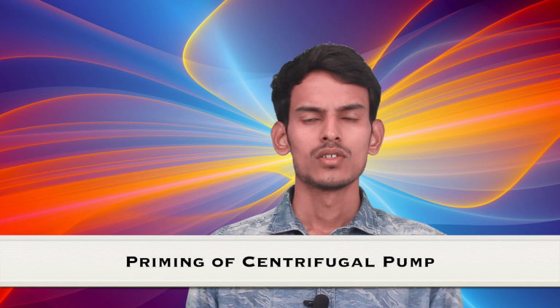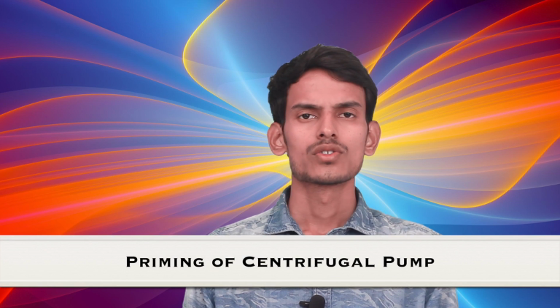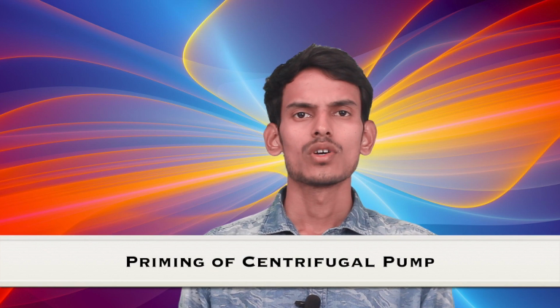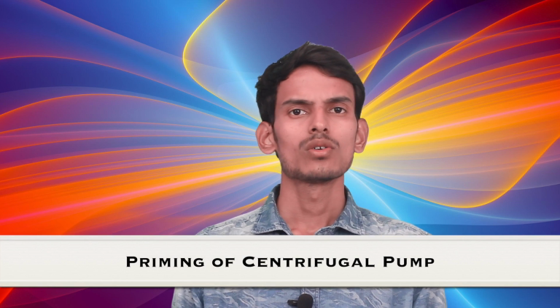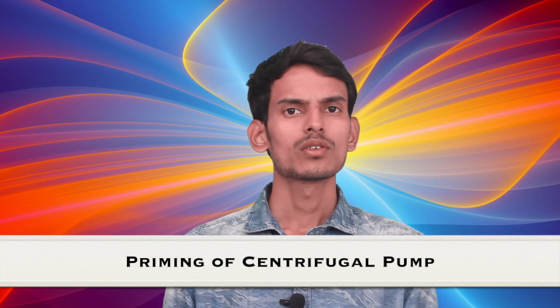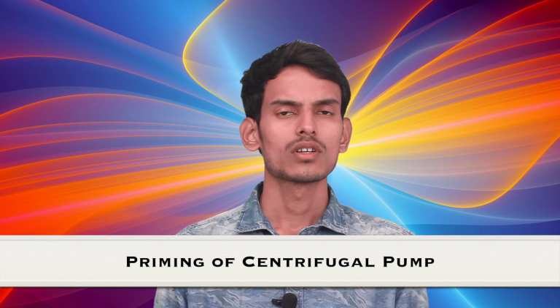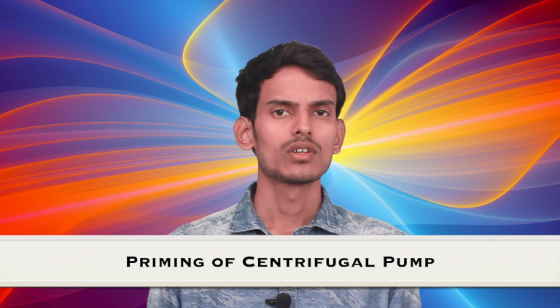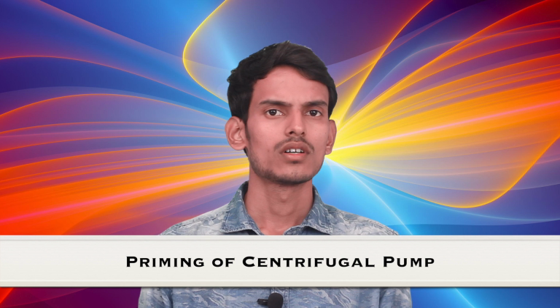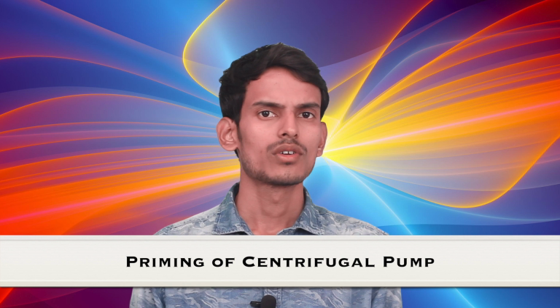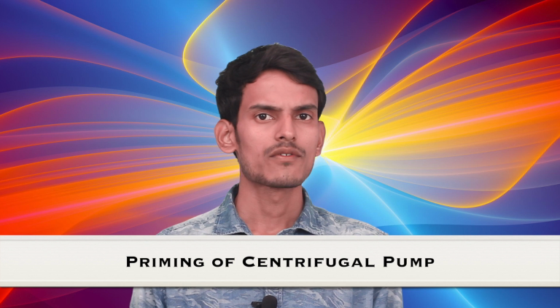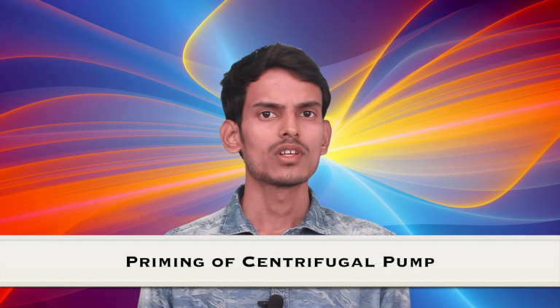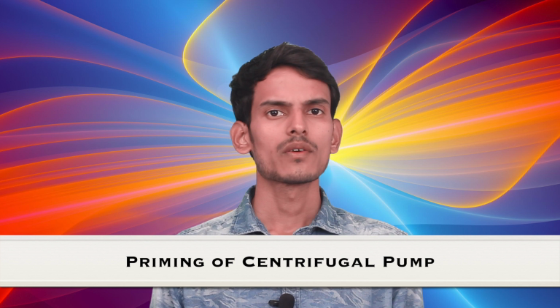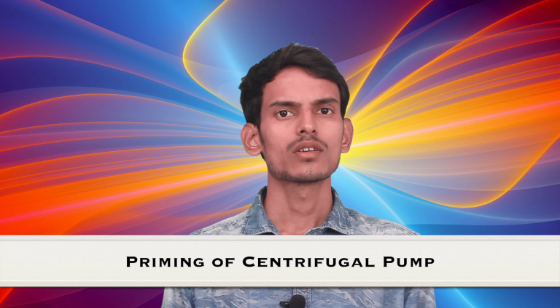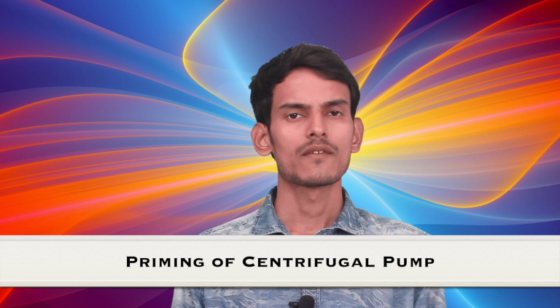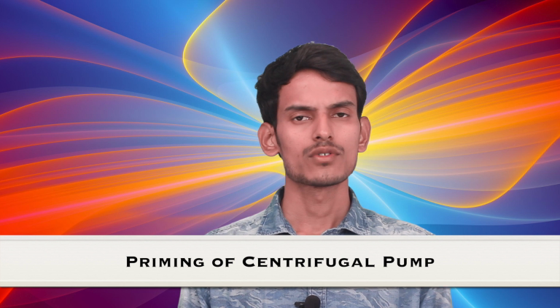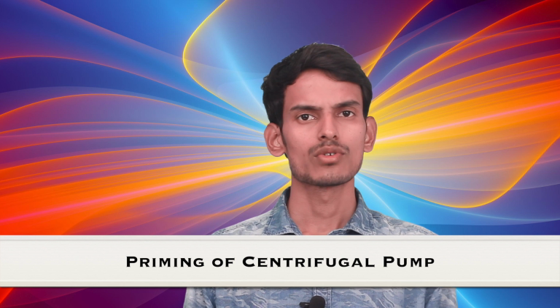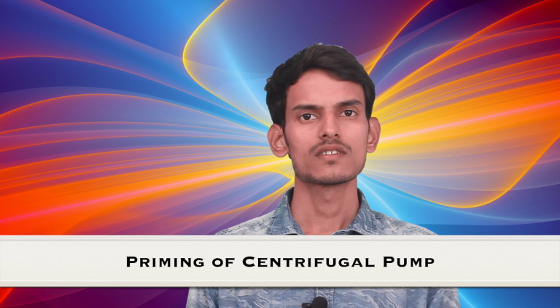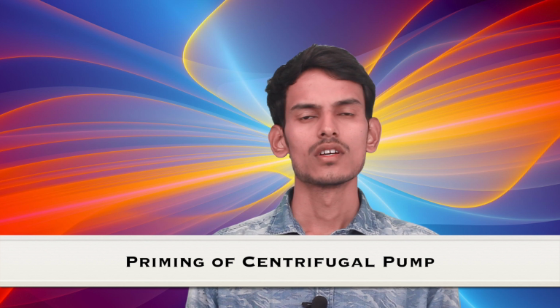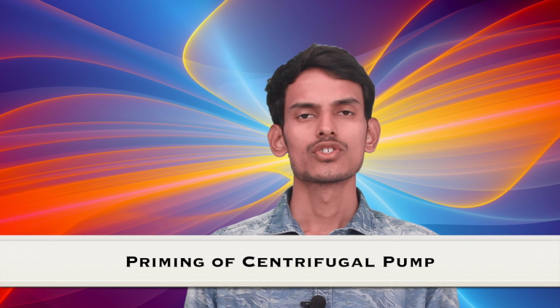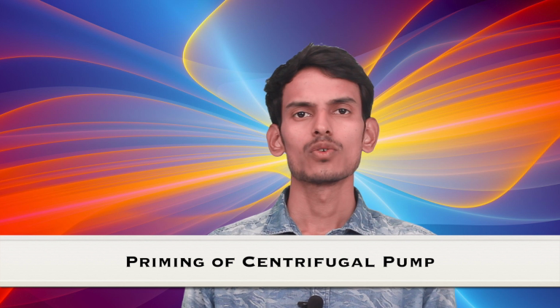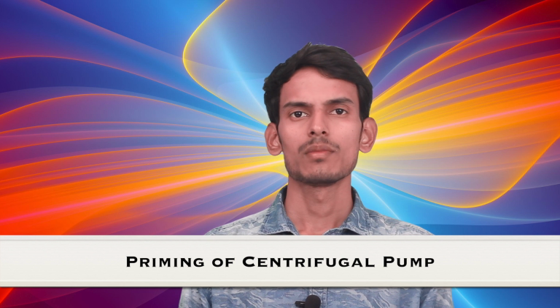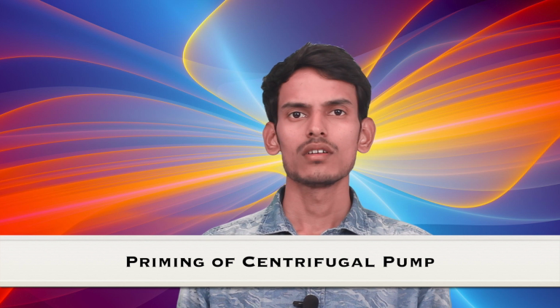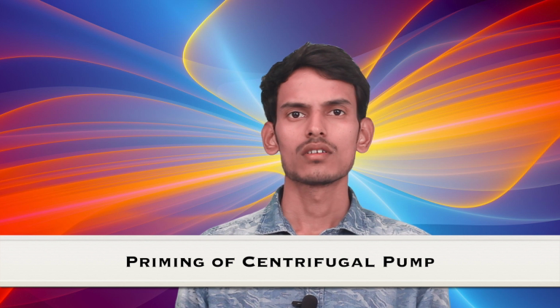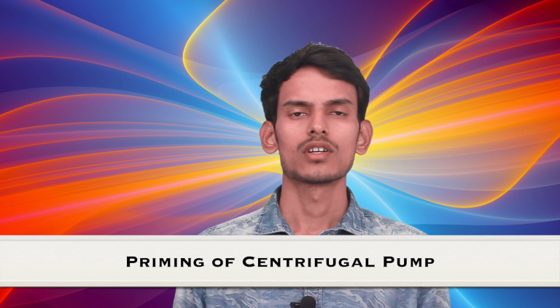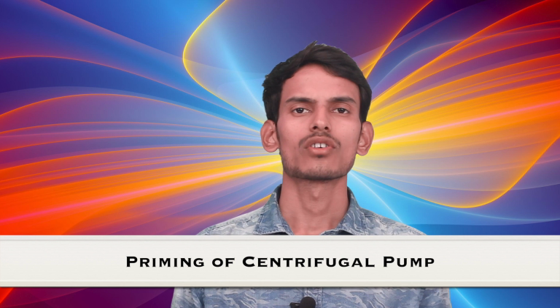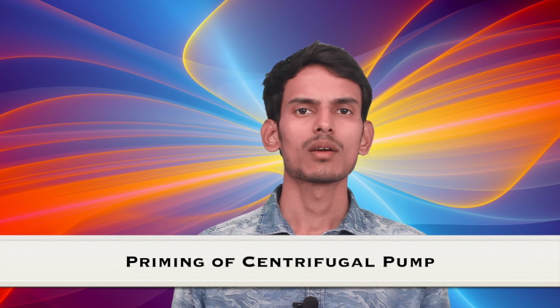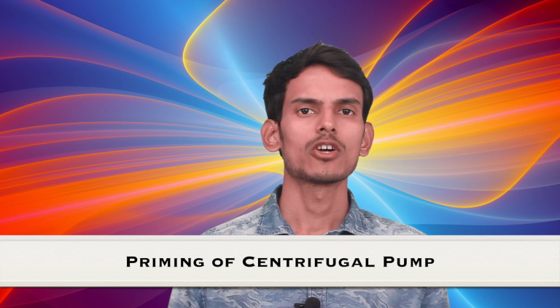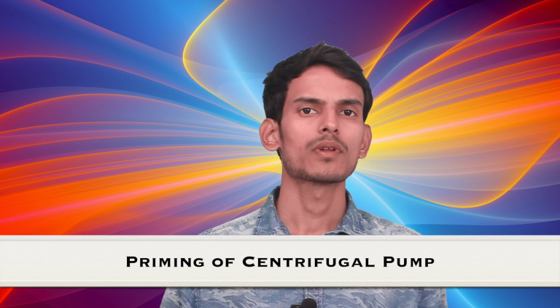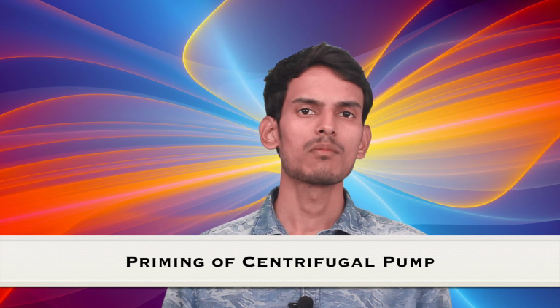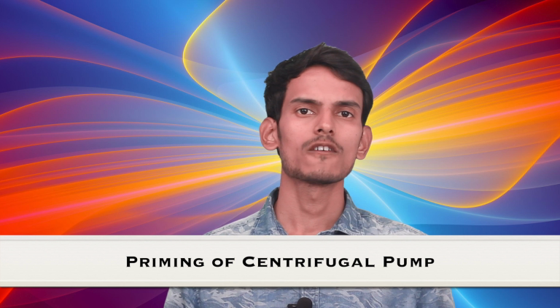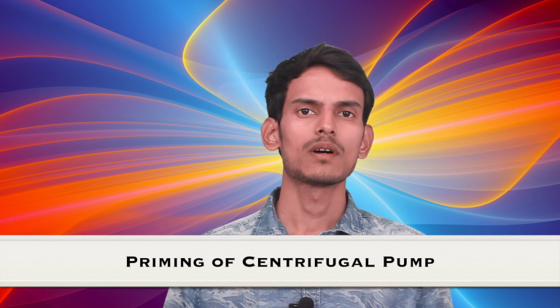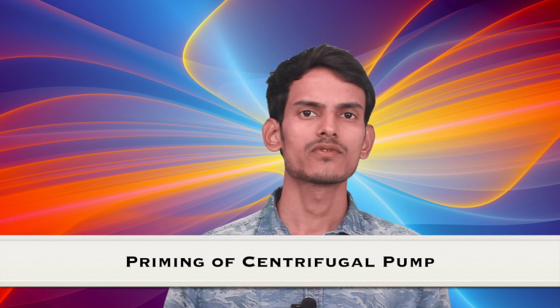Hello and good afternoon everyone, good afternoon students. We'll be talking about priming of pumps.